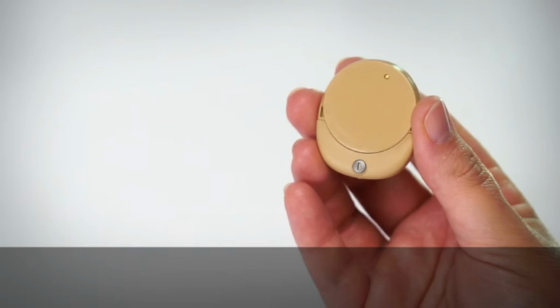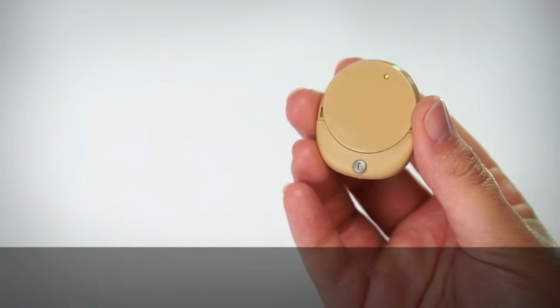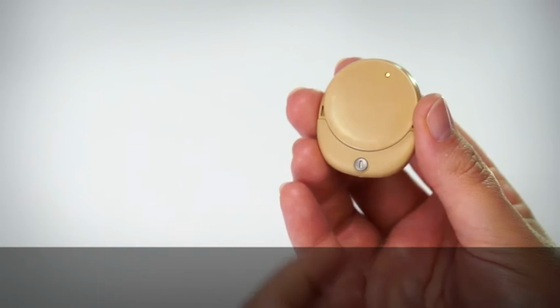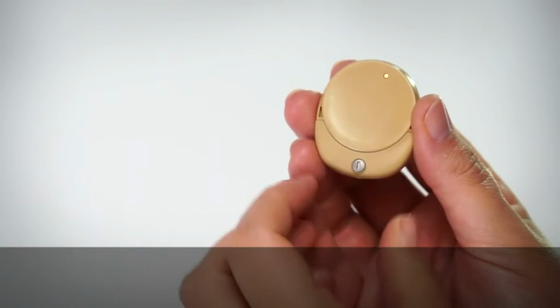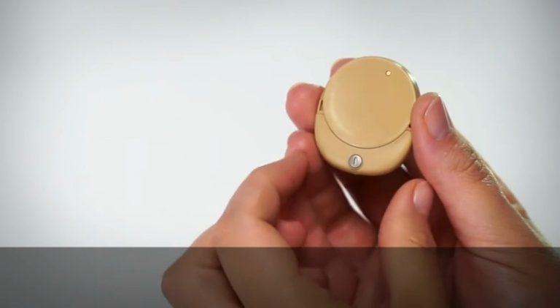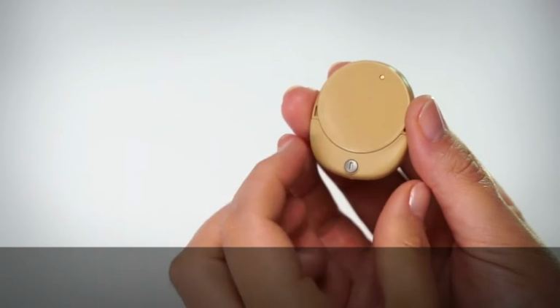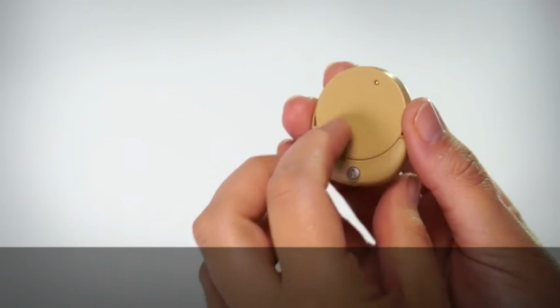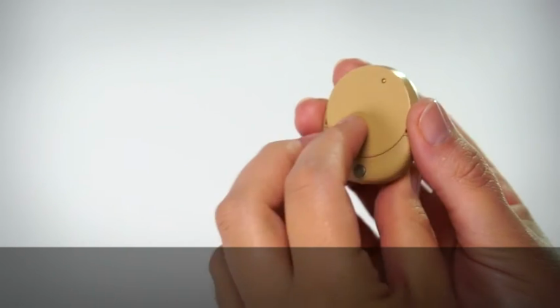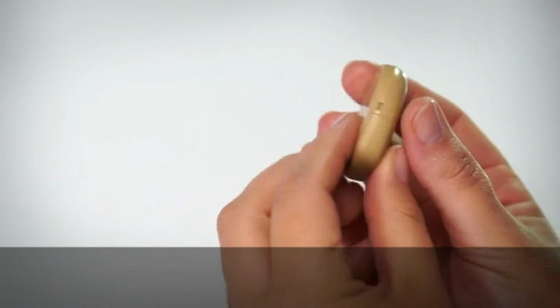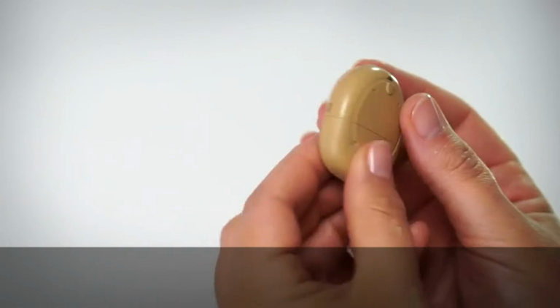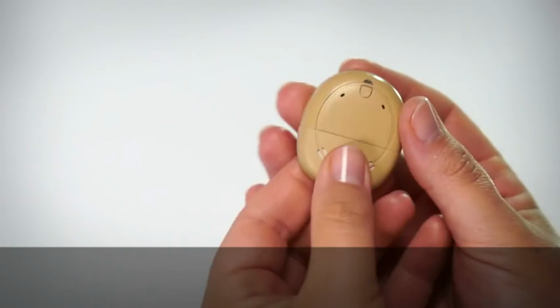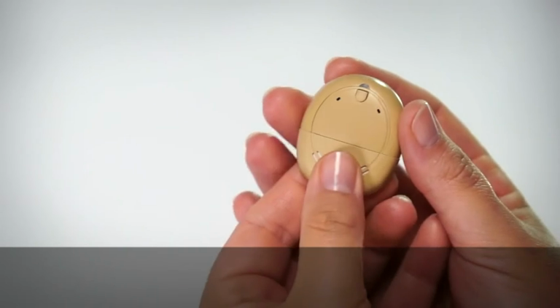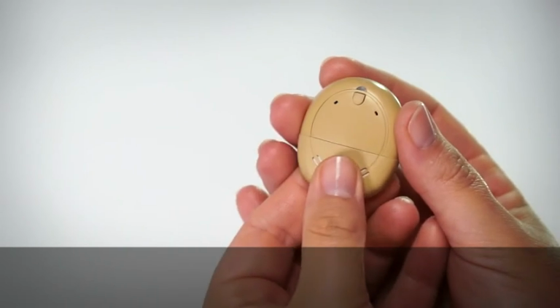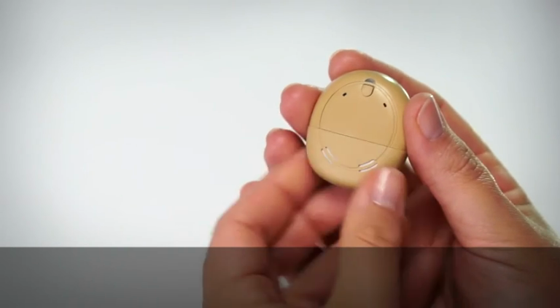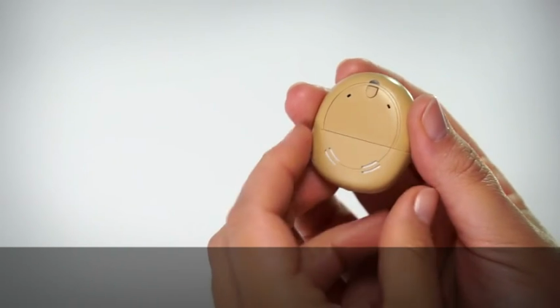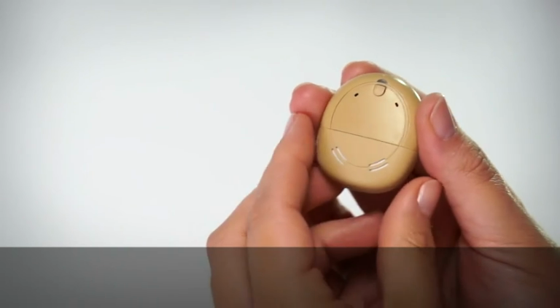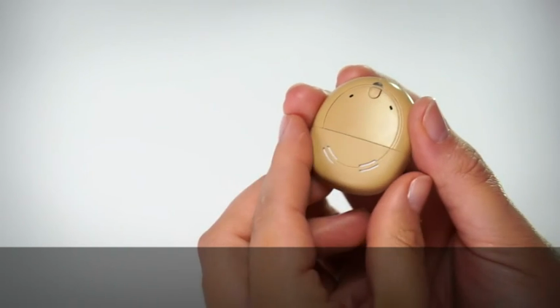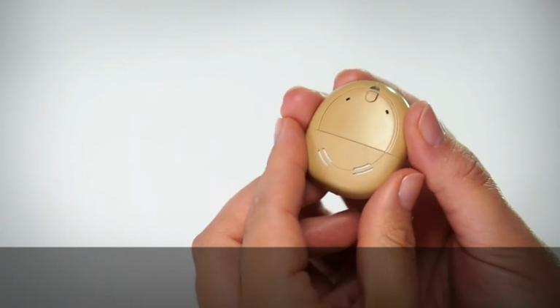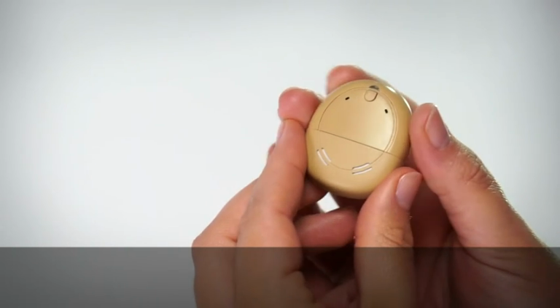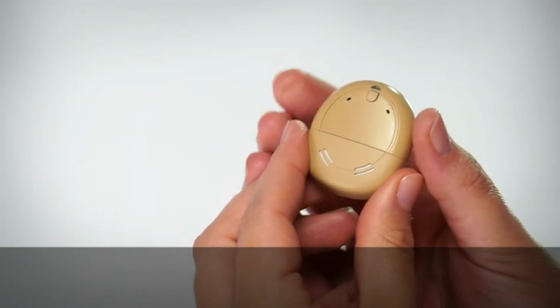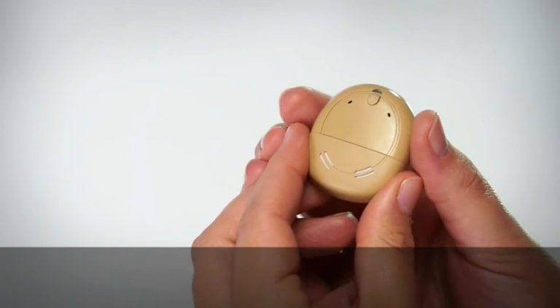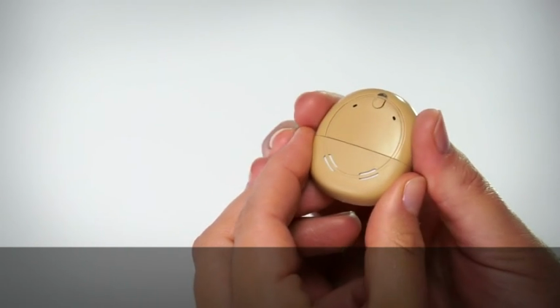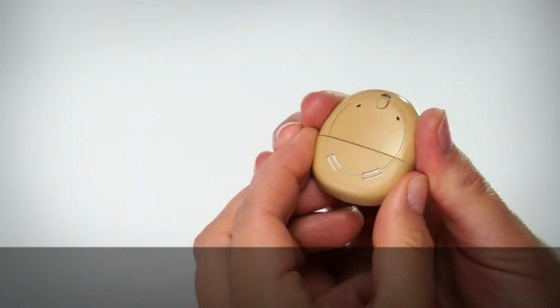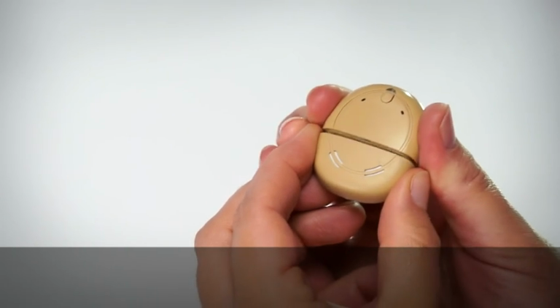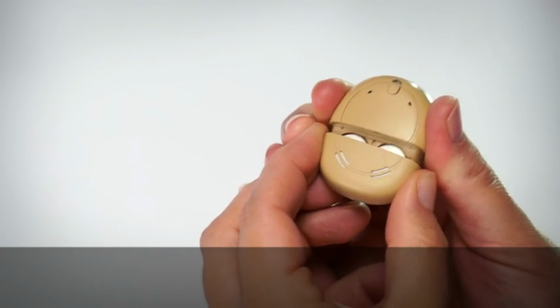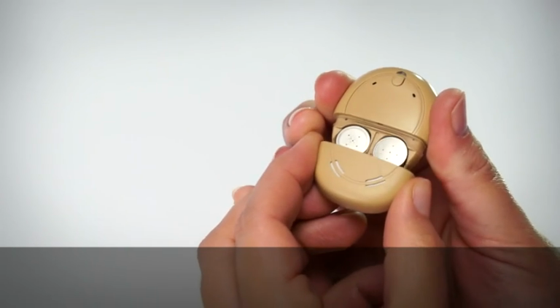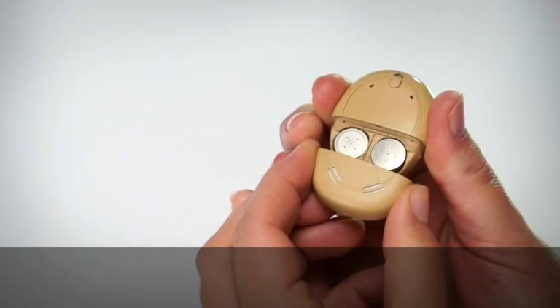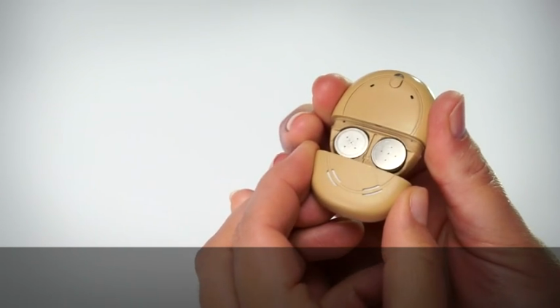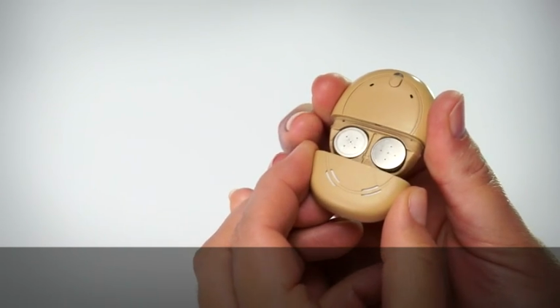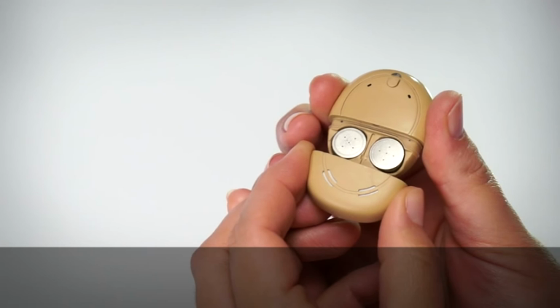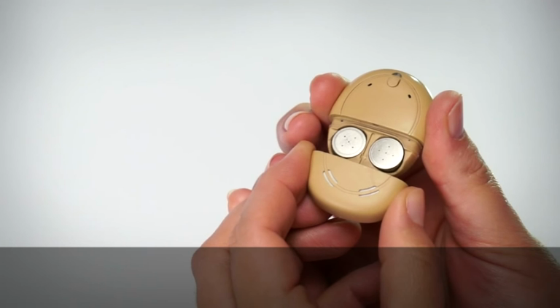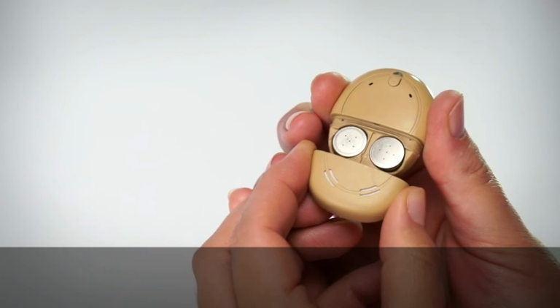To remove the battery cover, use your fingers on the sides to pull the cover off.